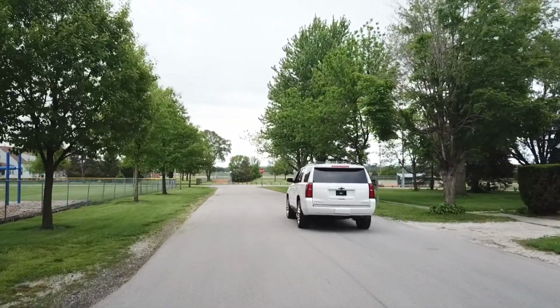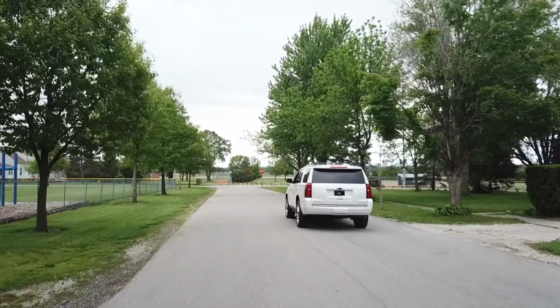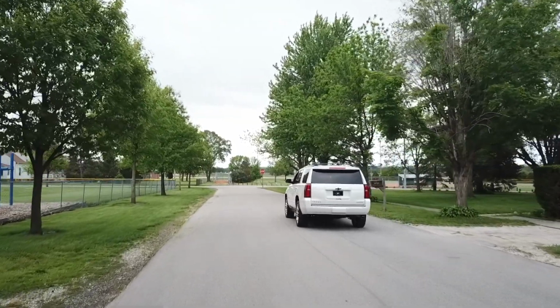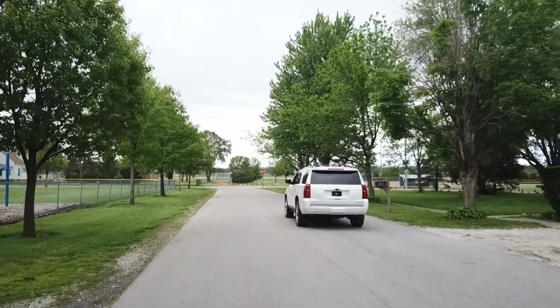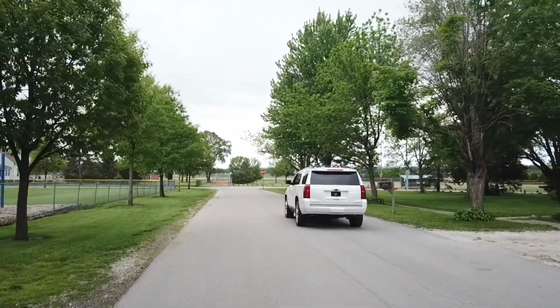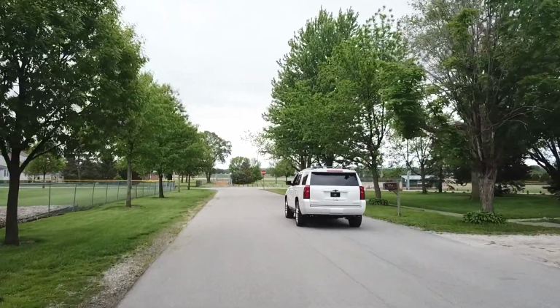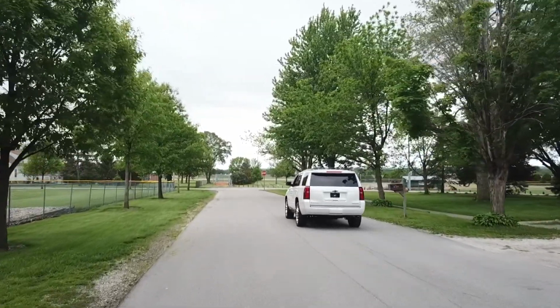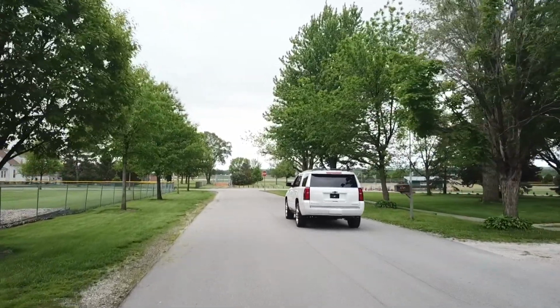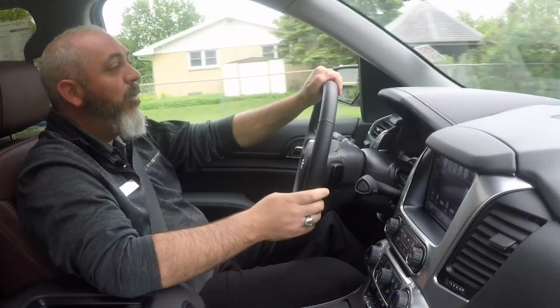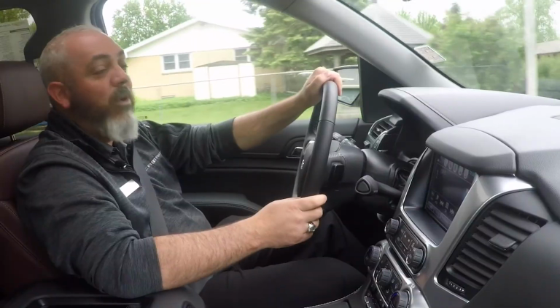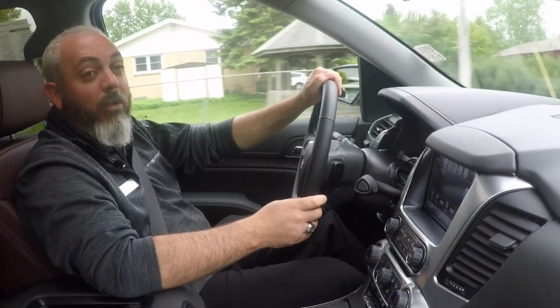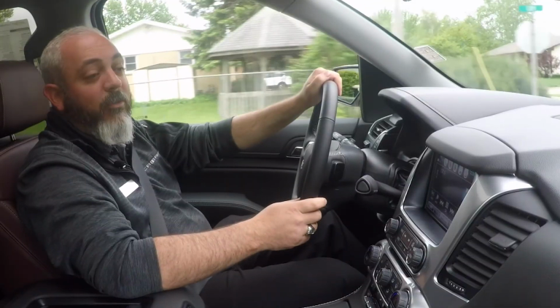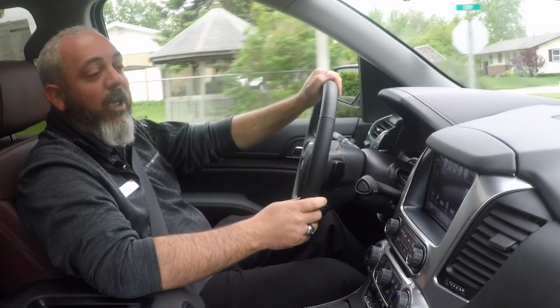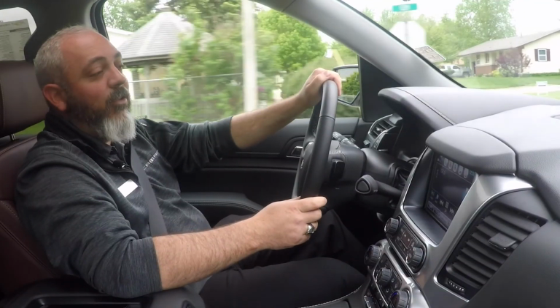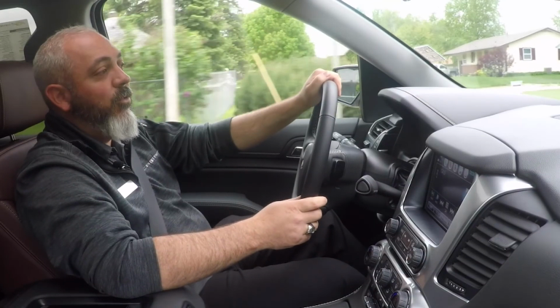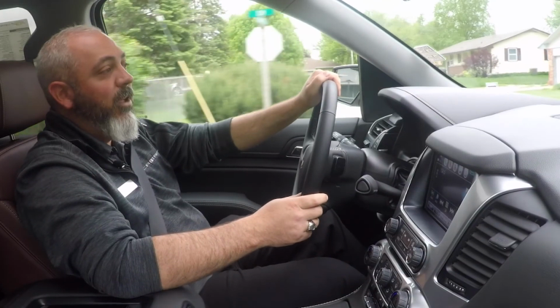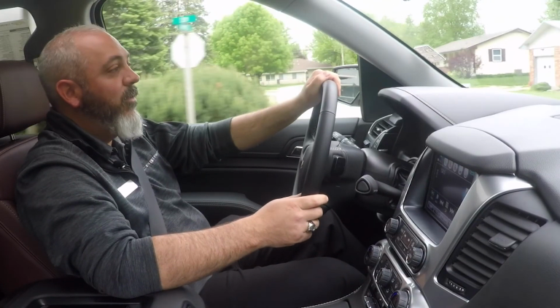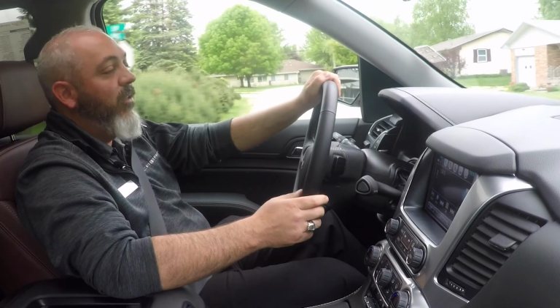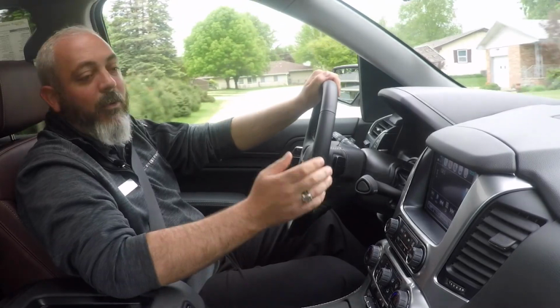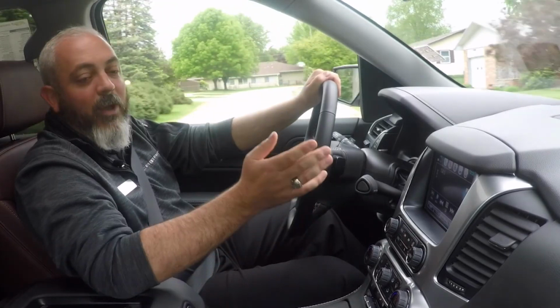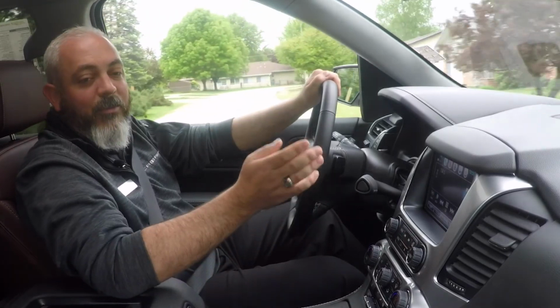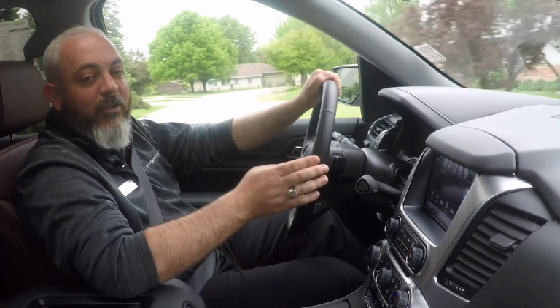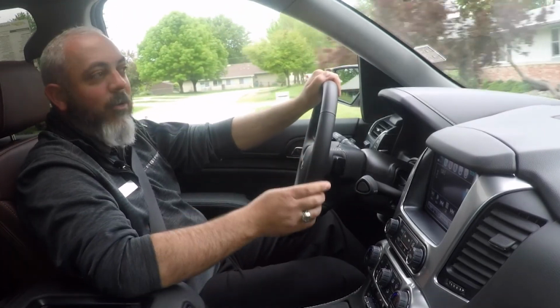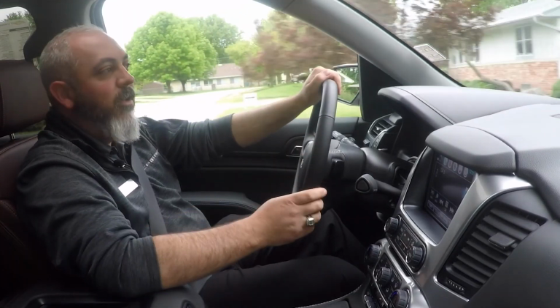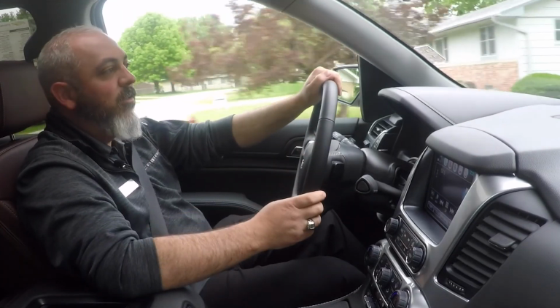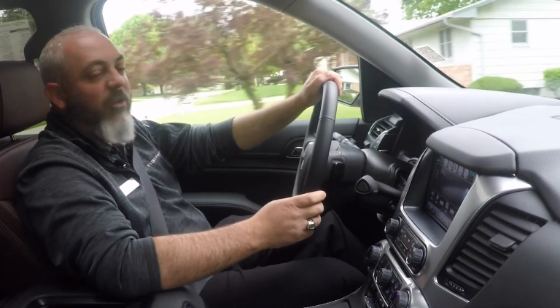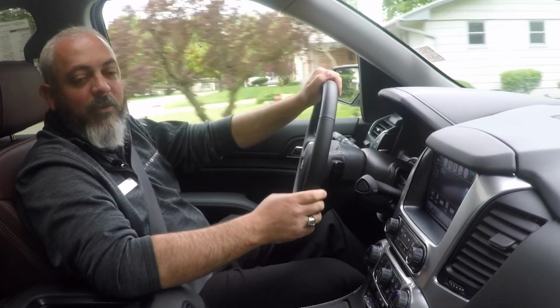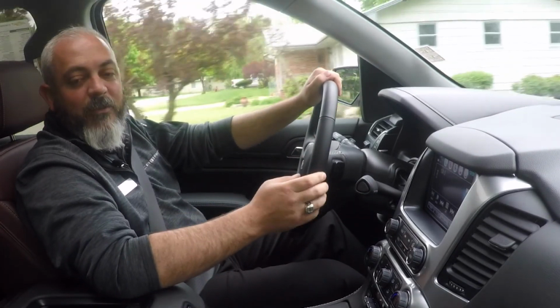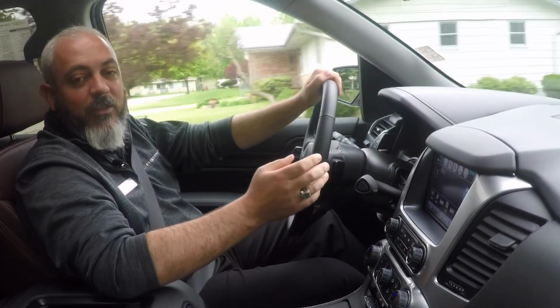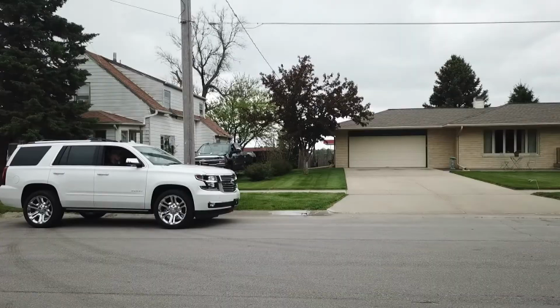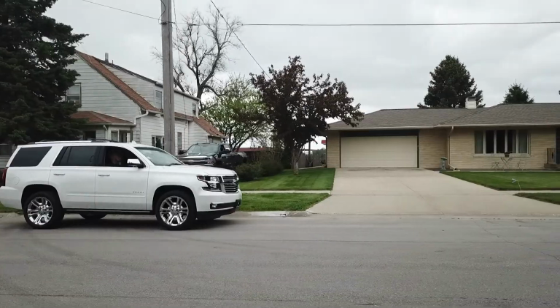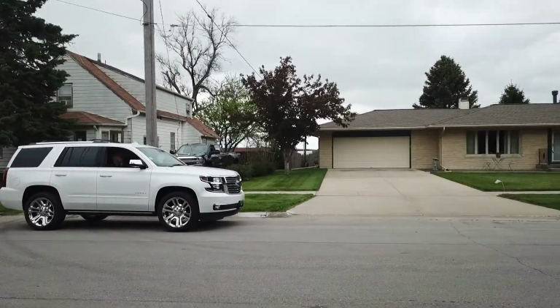This particular Tahoe has the Premier Plus package, which is going to give us a number of options that are somewhat specific to this trim level.